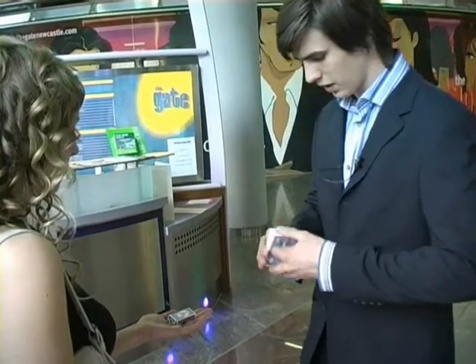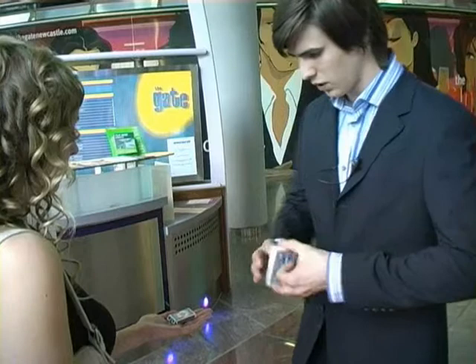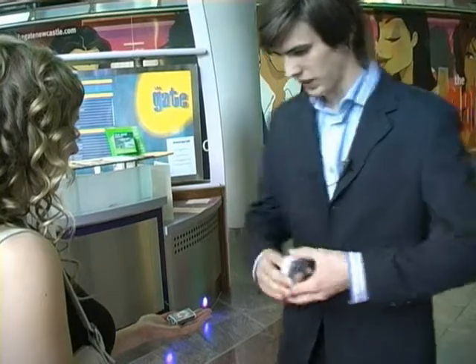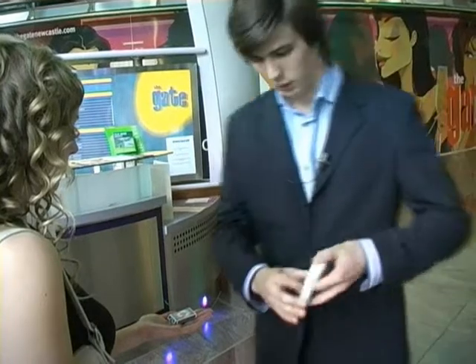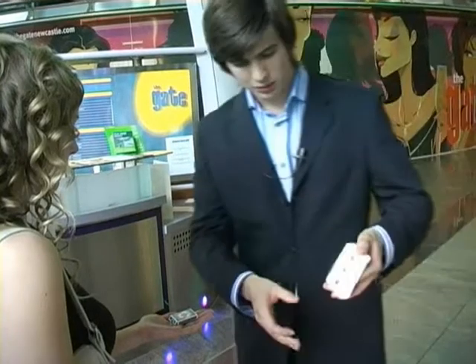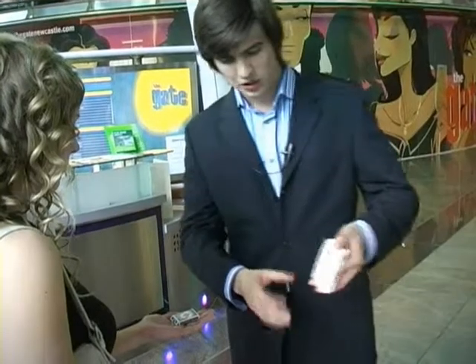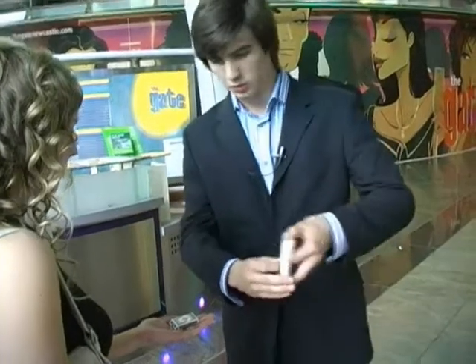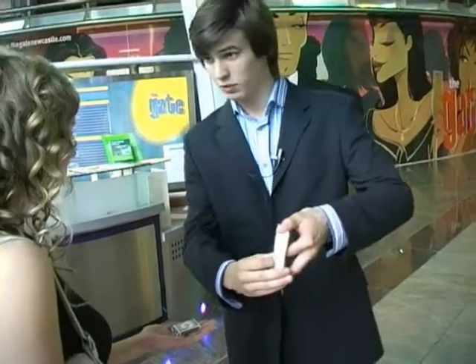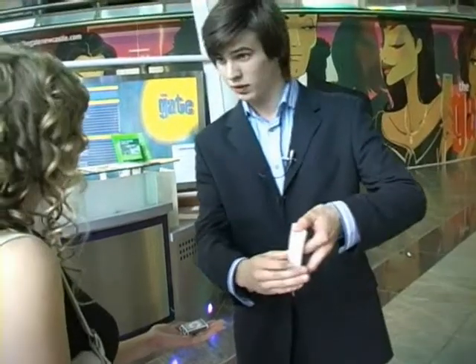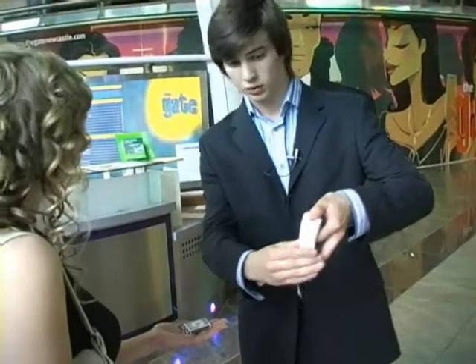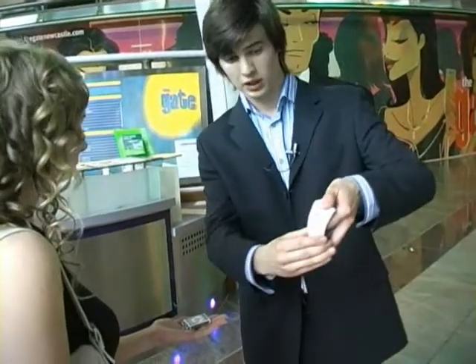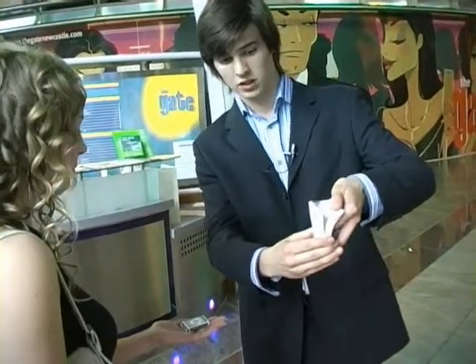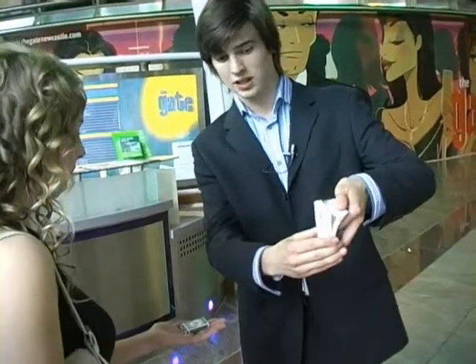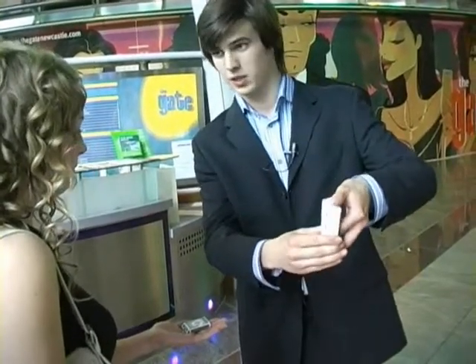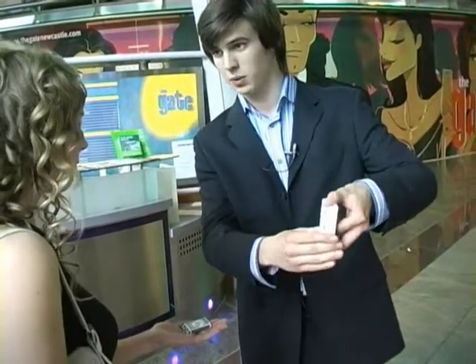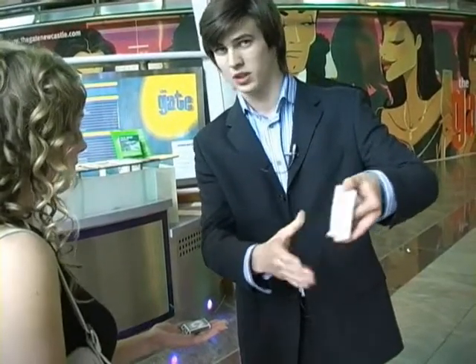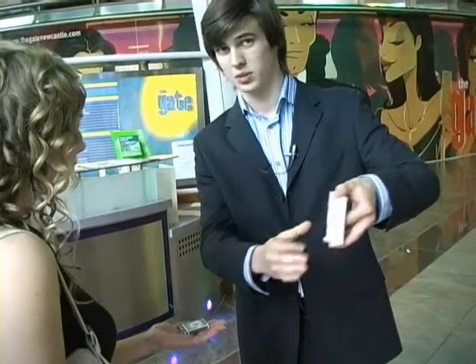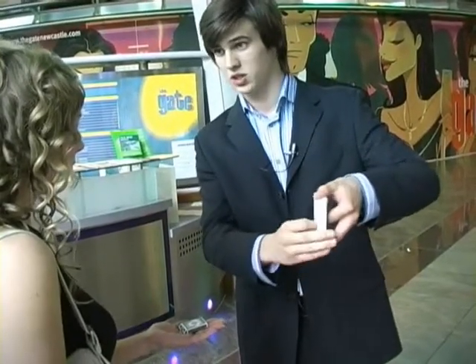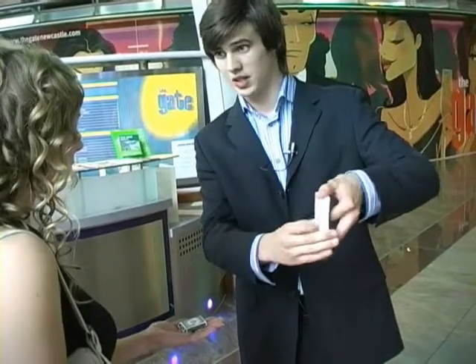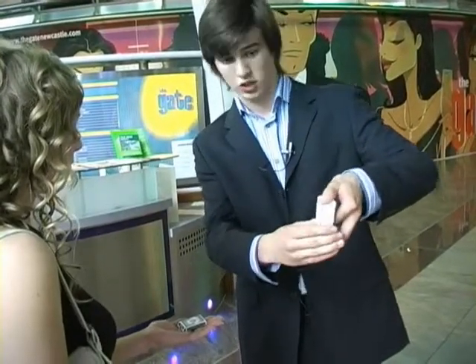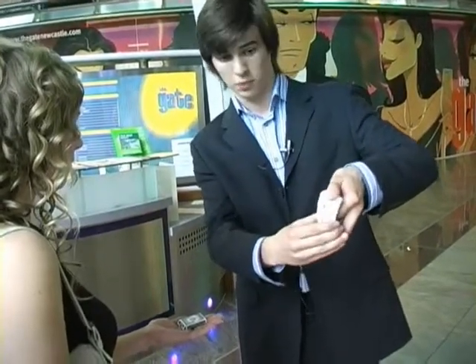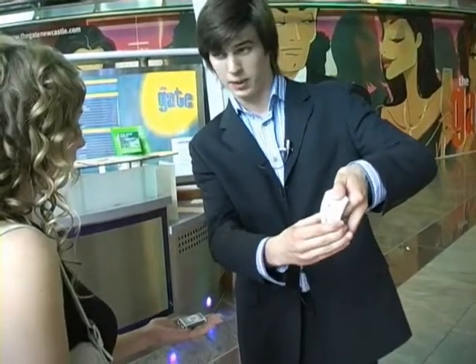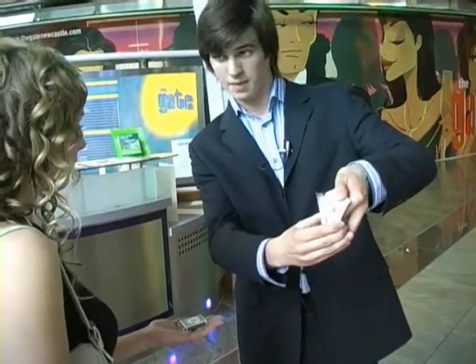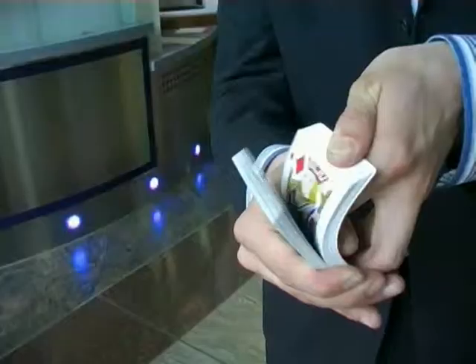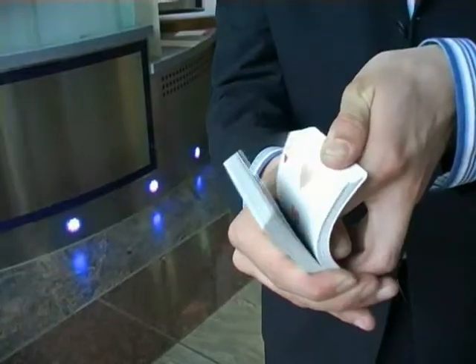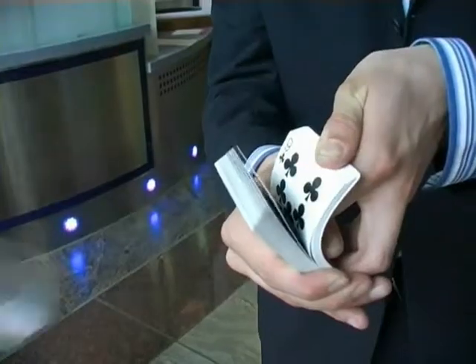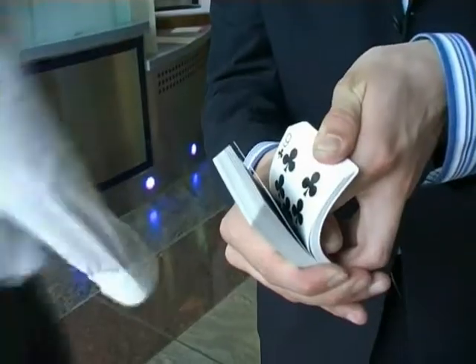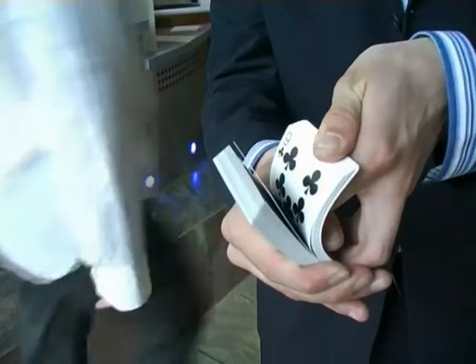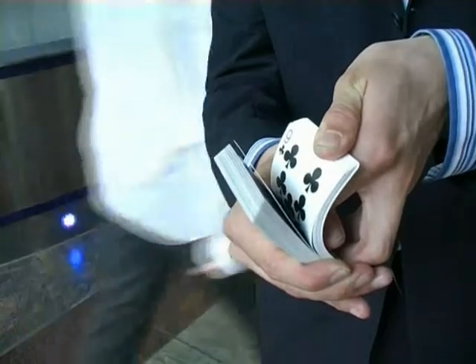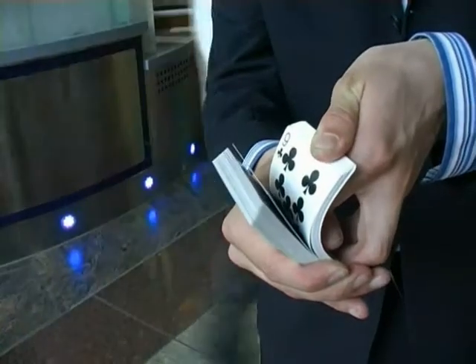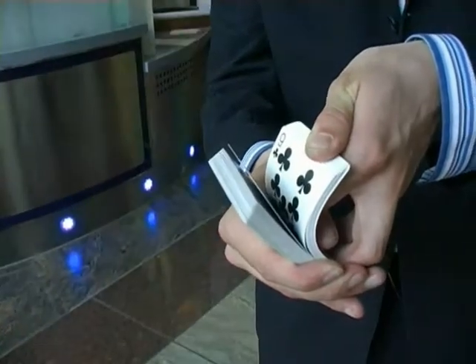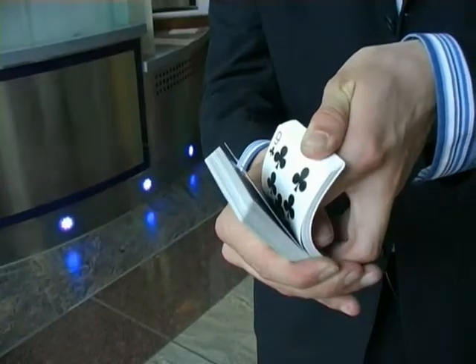What I'm going to do is riffle through the cards like this. What I want you to do is just say stop. Stop. Just remember that card.